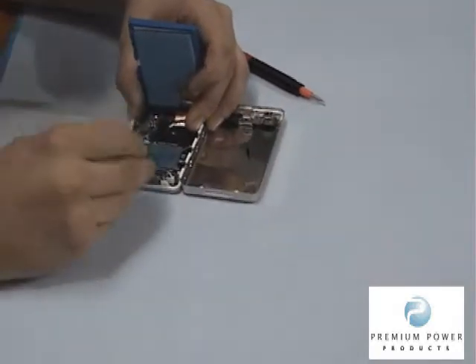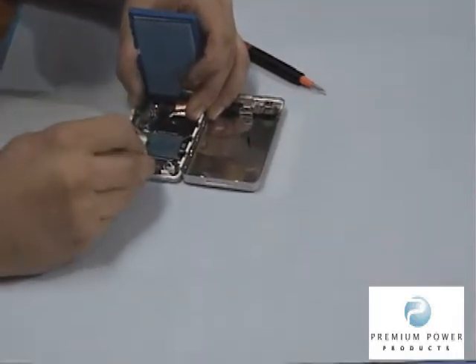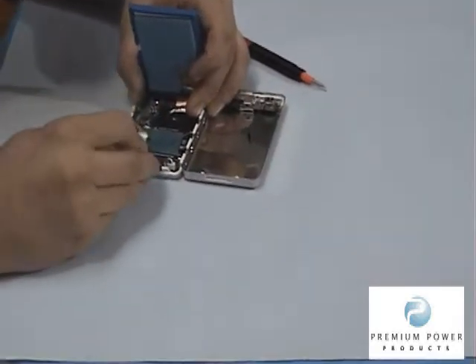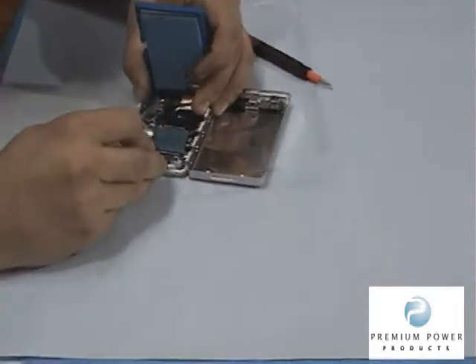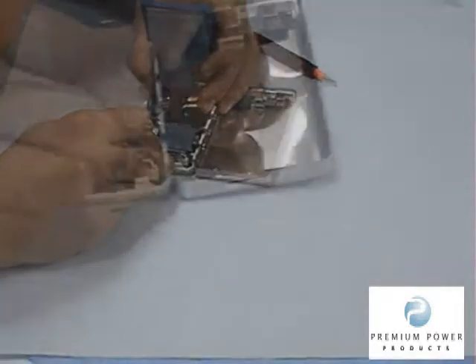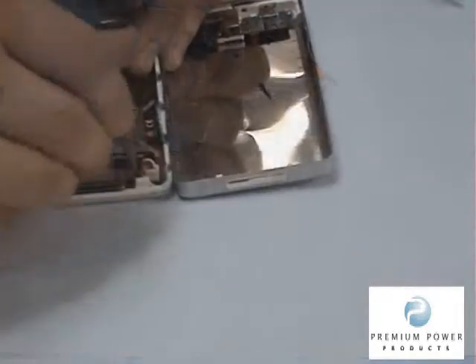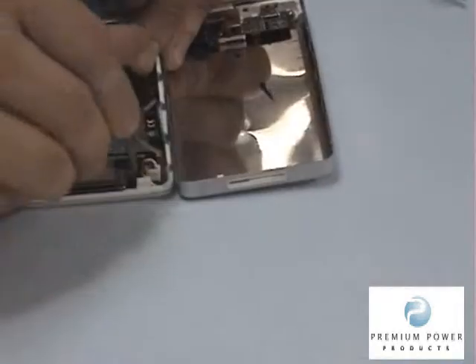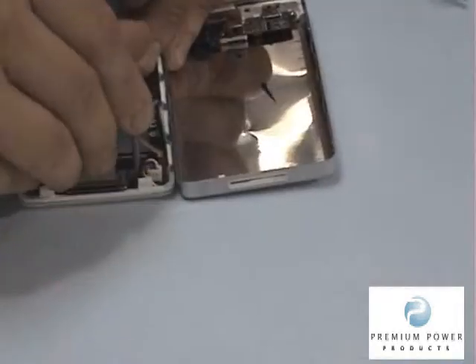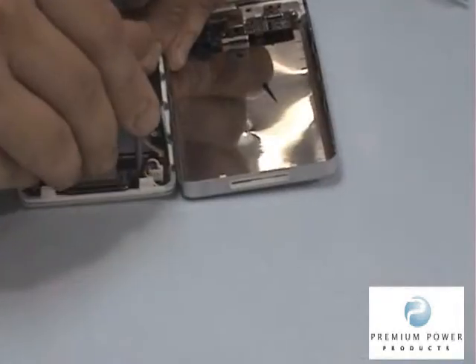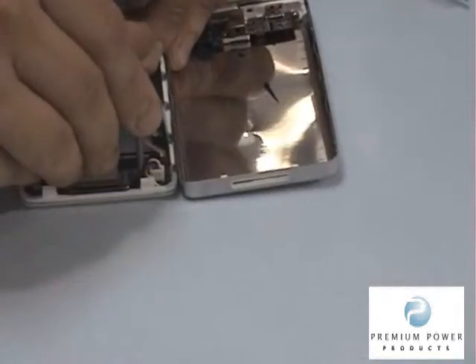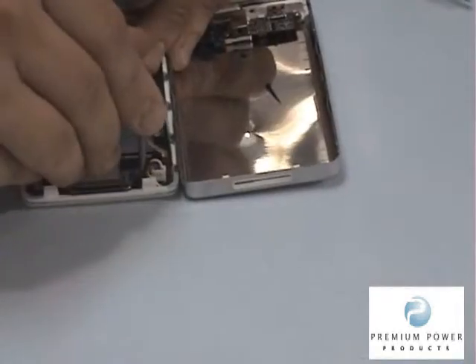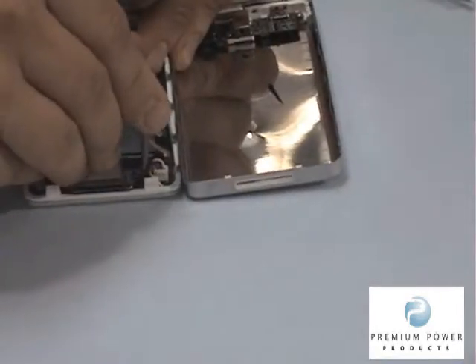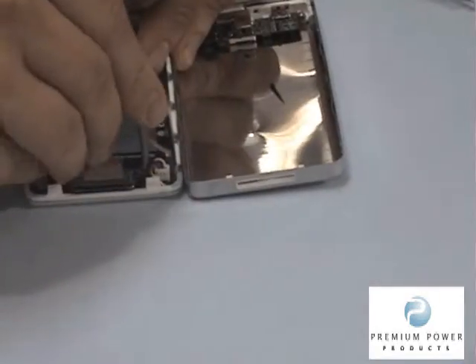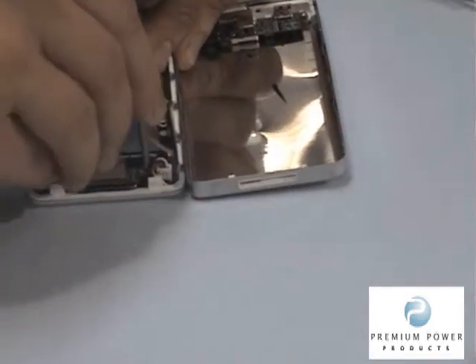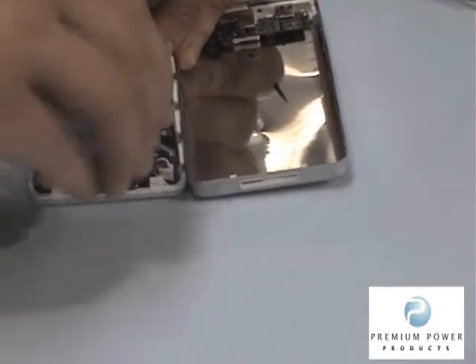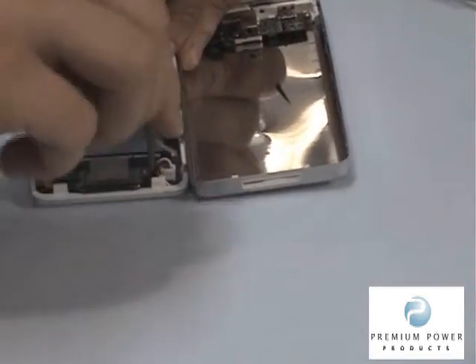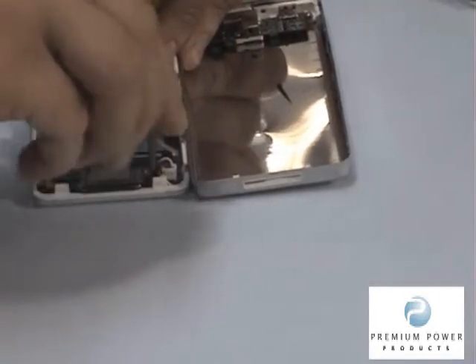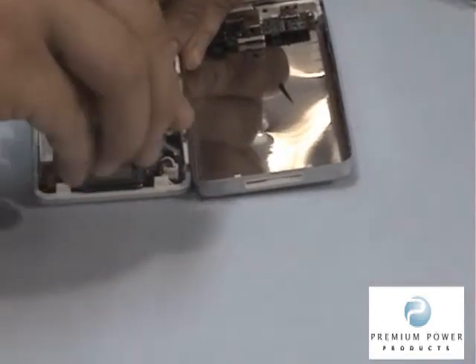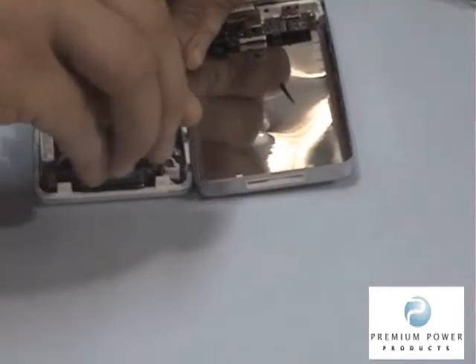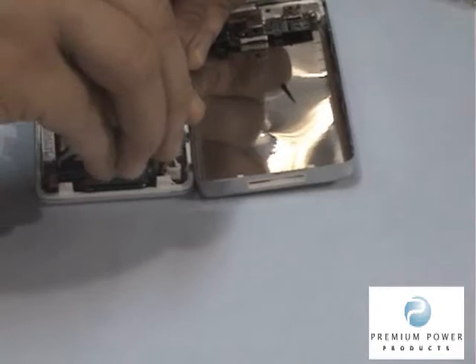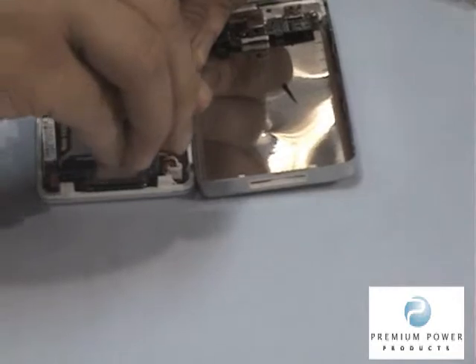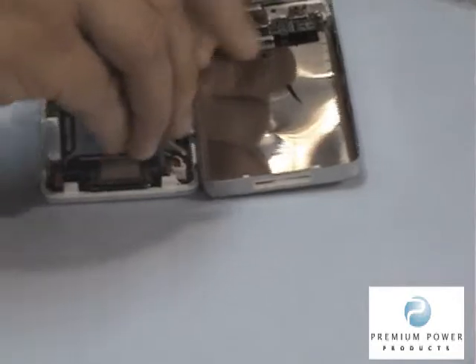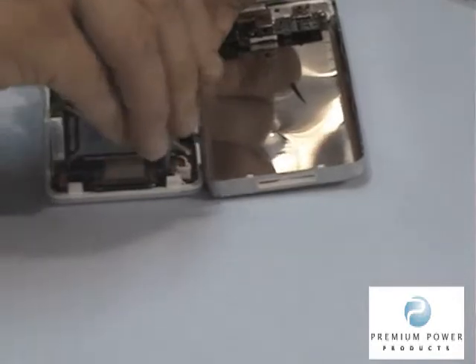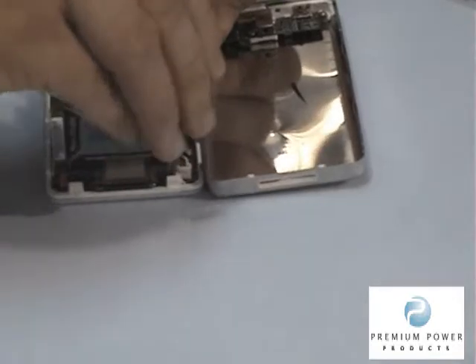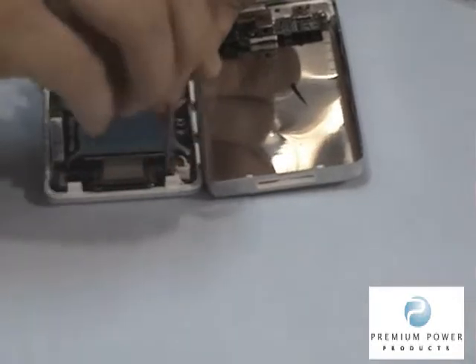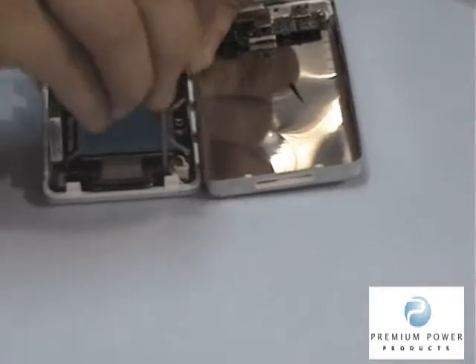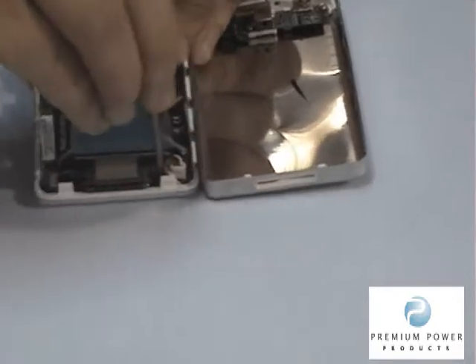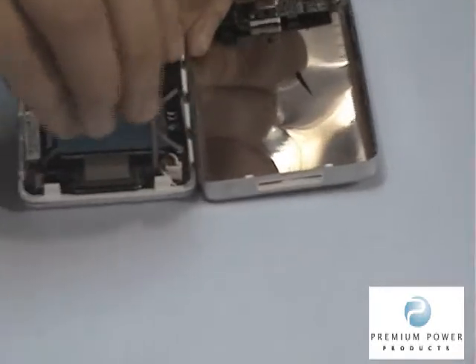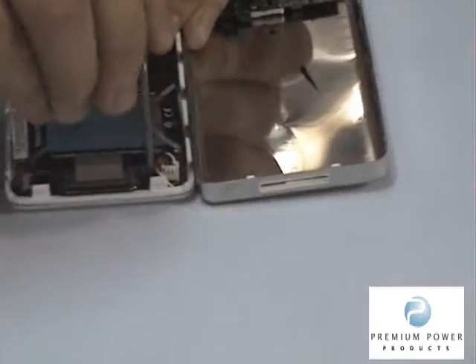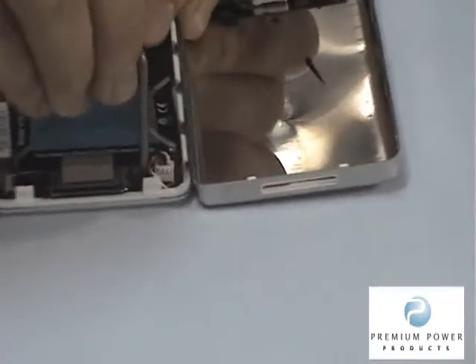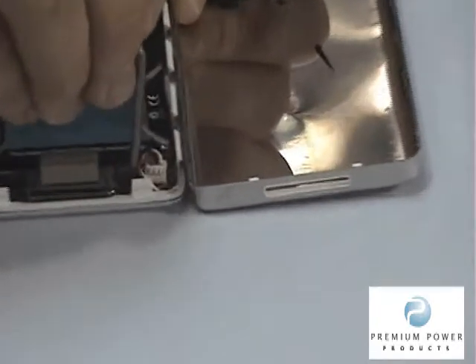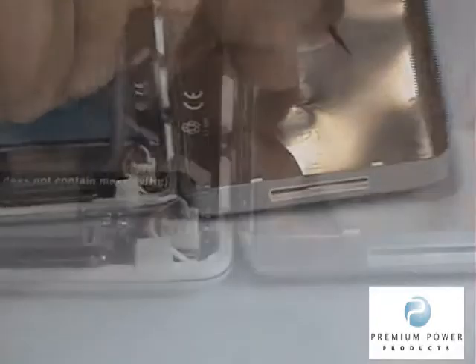Using the included Torx wrench, remove the two screws at the end of the main board next to the power cable.